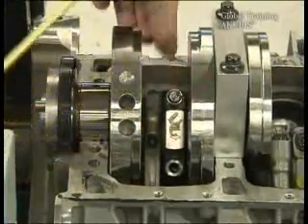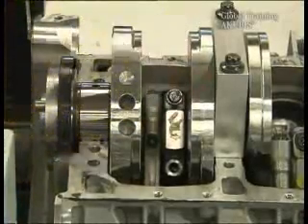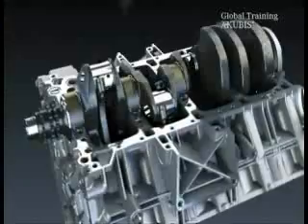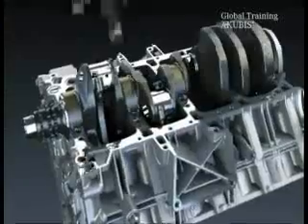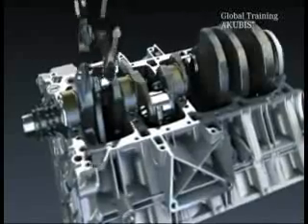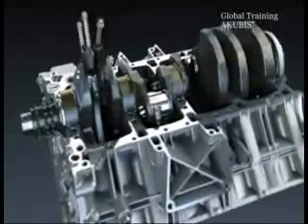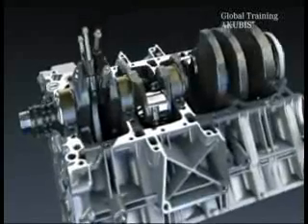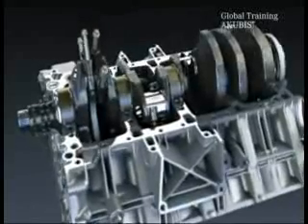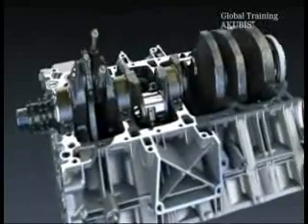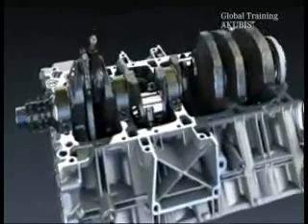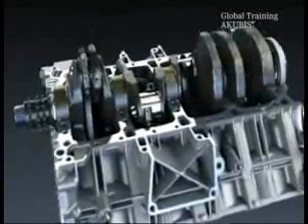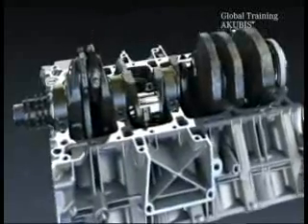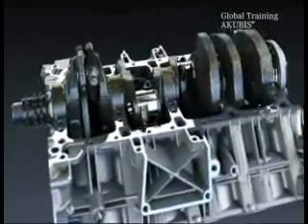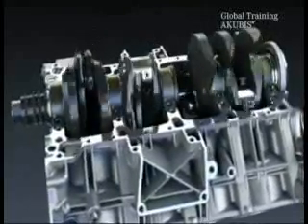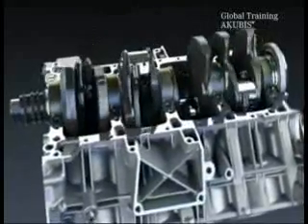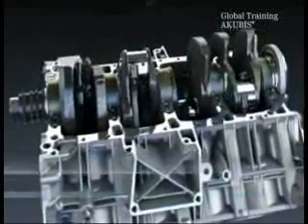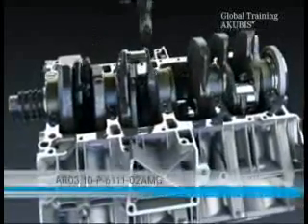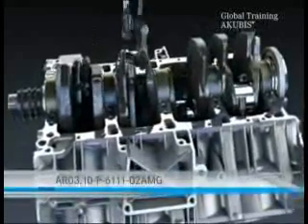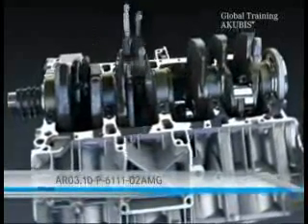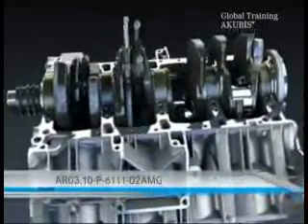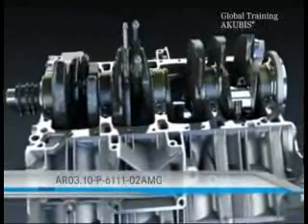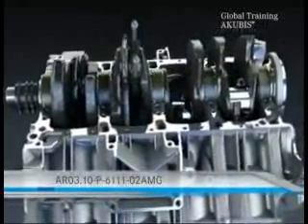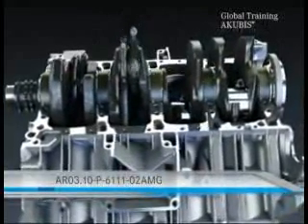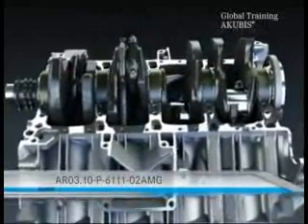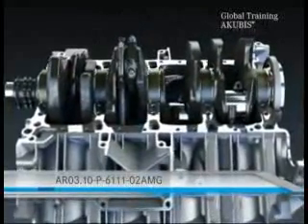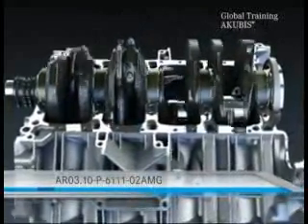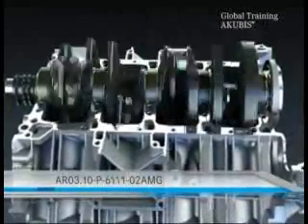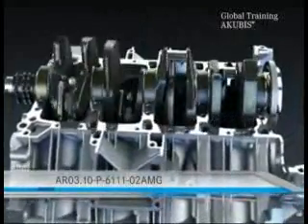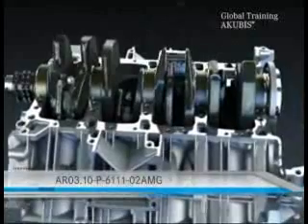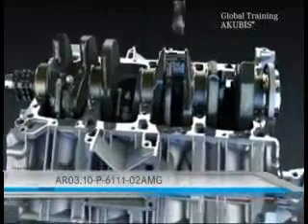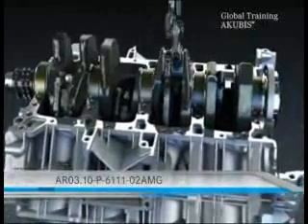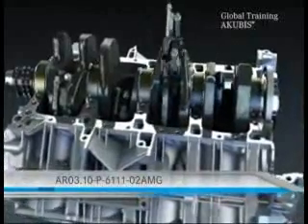We've shown you the process in only one piston. With the installation of all pistons, follow the seven-stage procedure in the VIST document on screen.